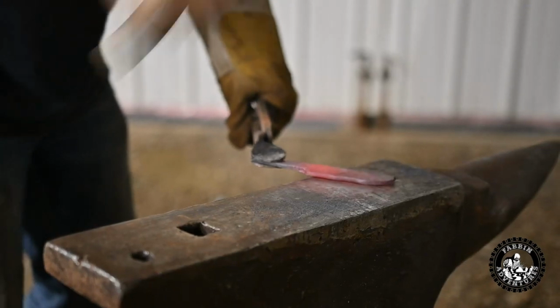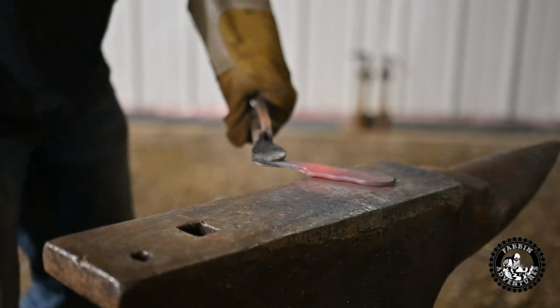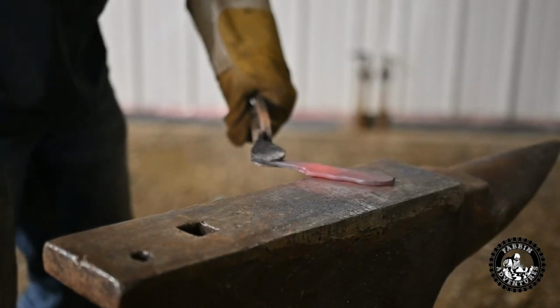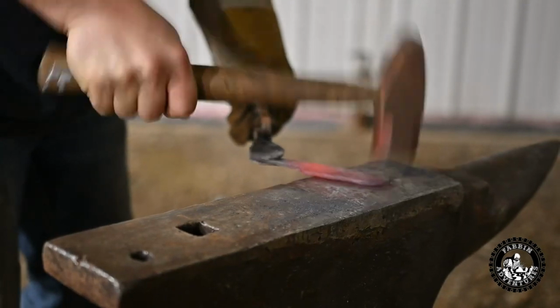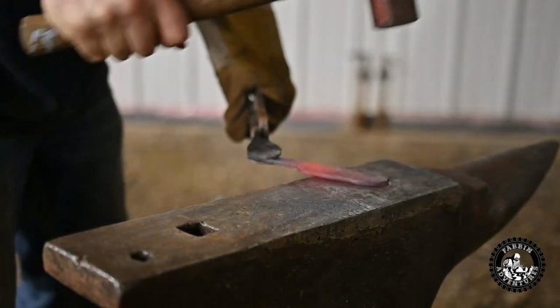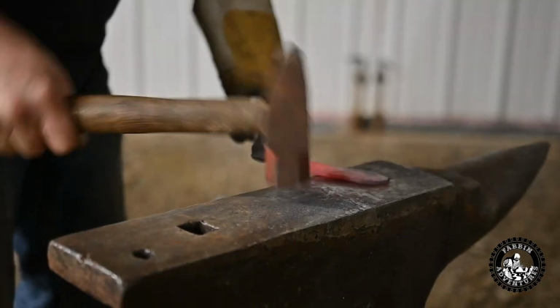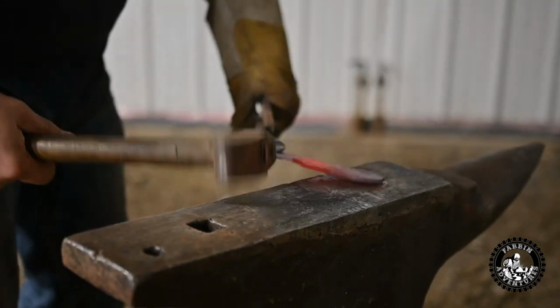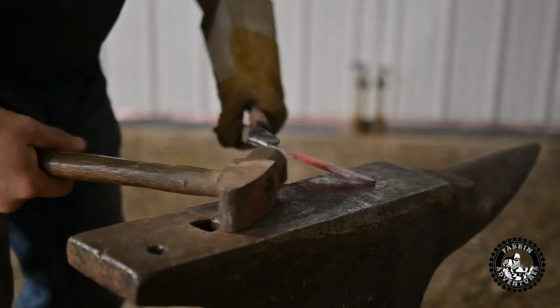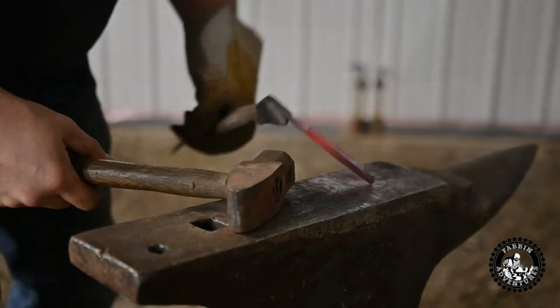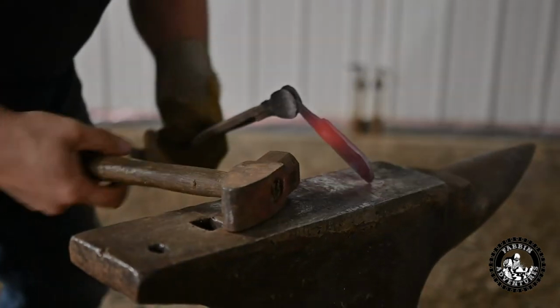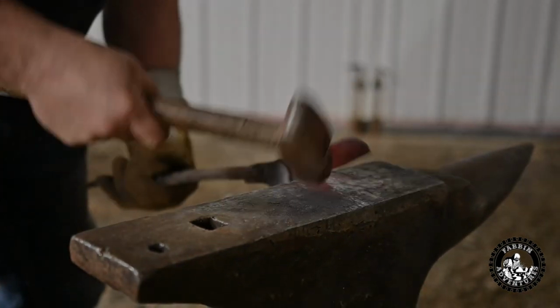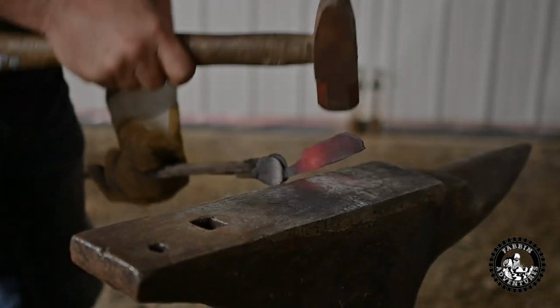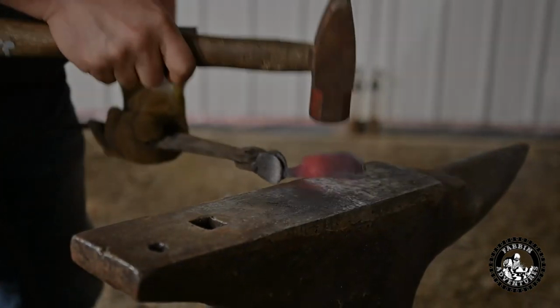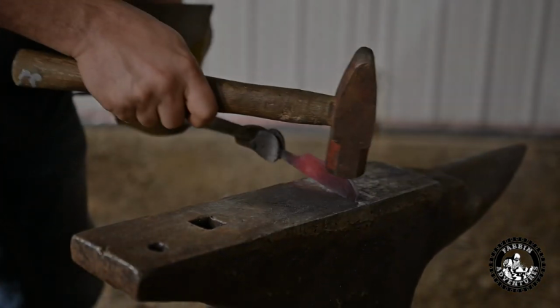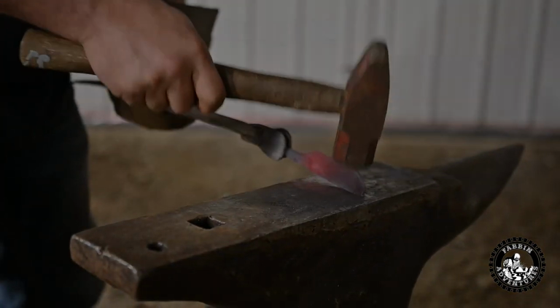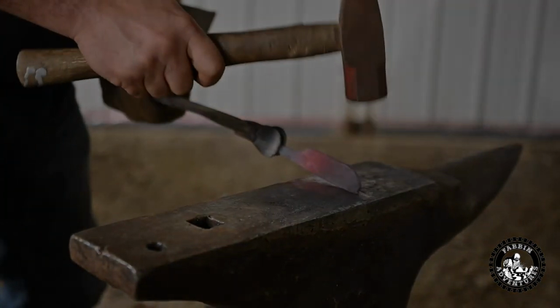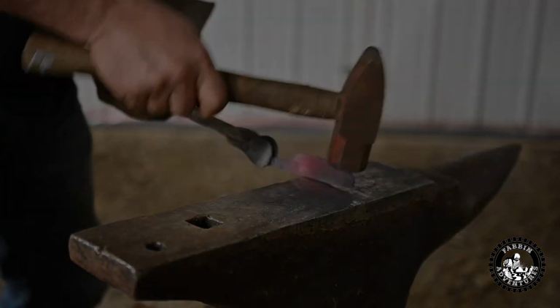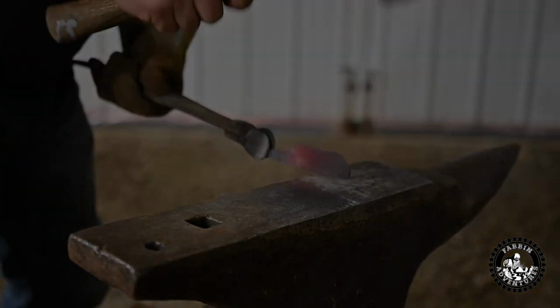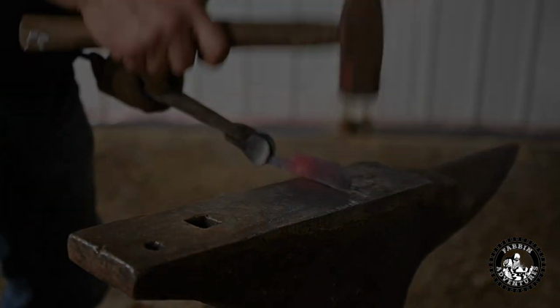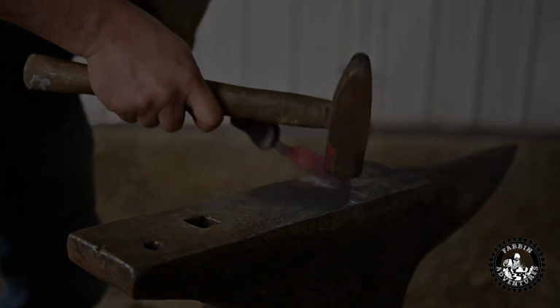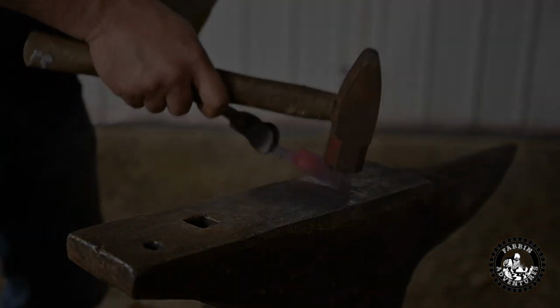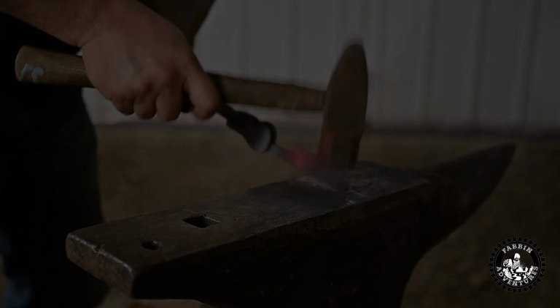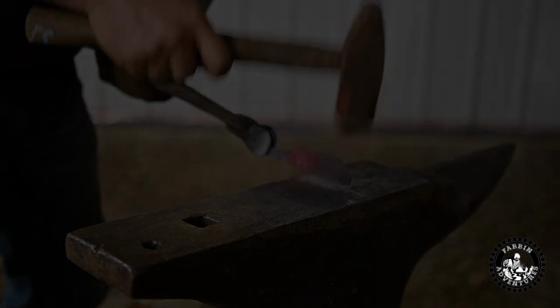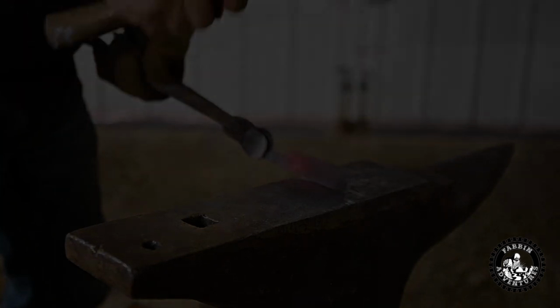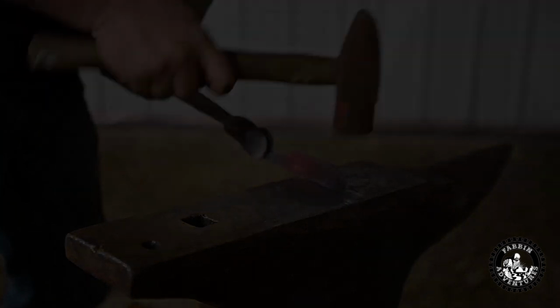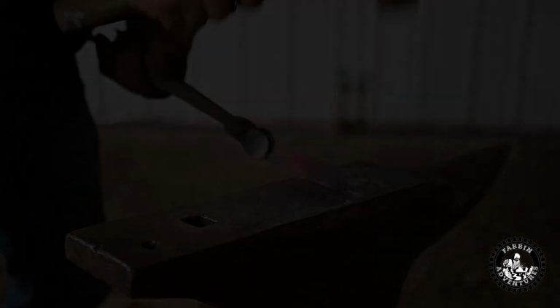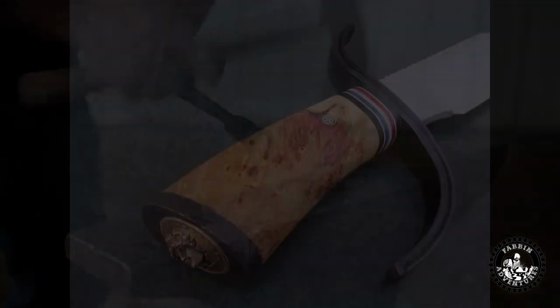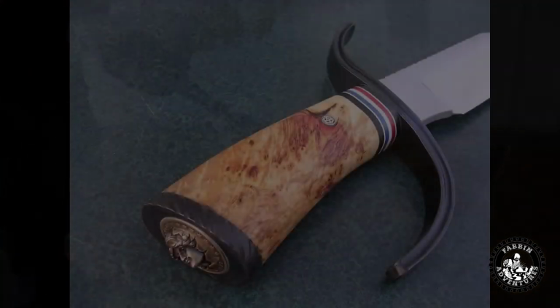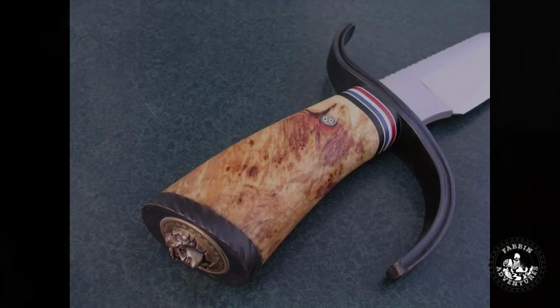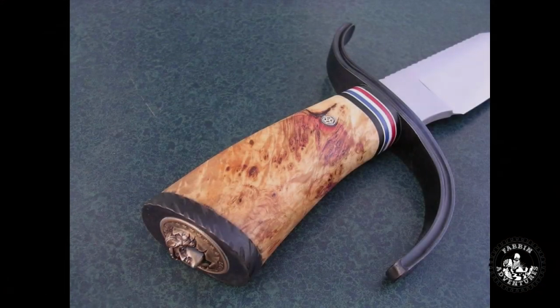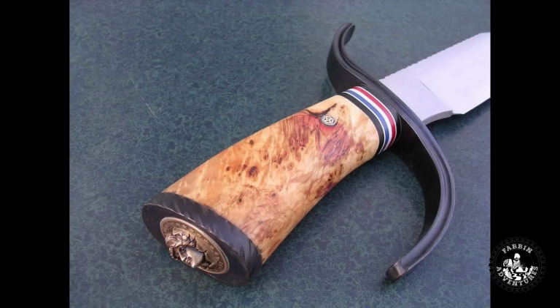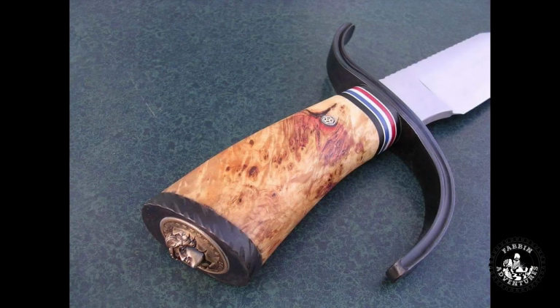I'm just going to show you guys a couple of knives I made around 20 years ago — just a little bit of knife eye candy for you.